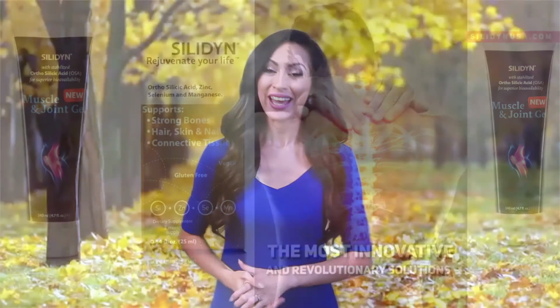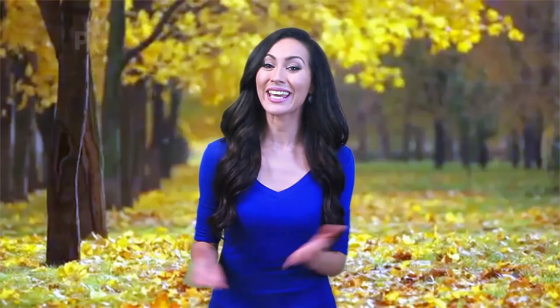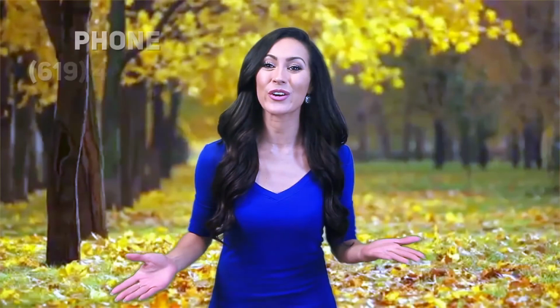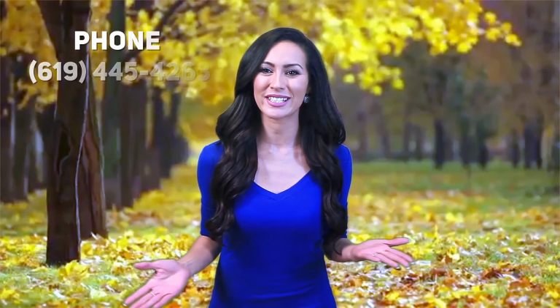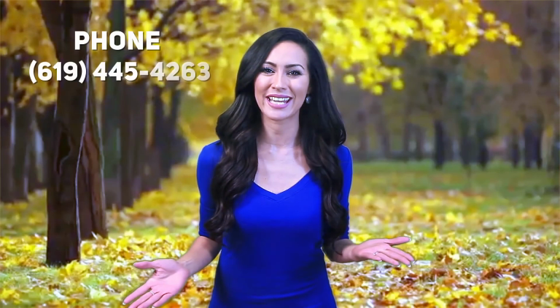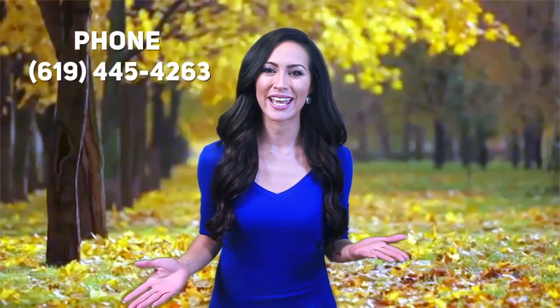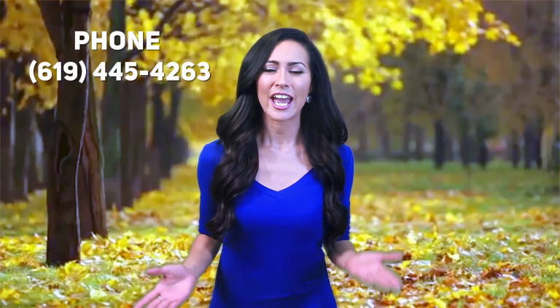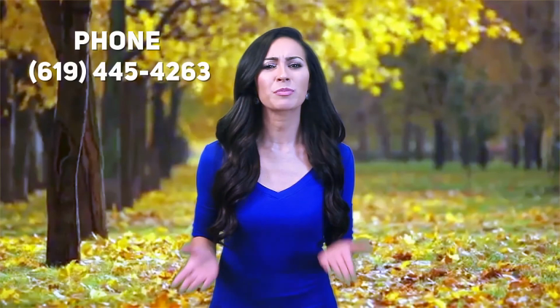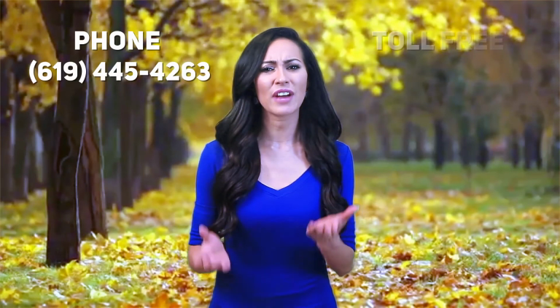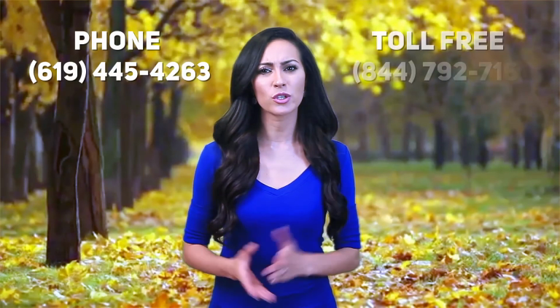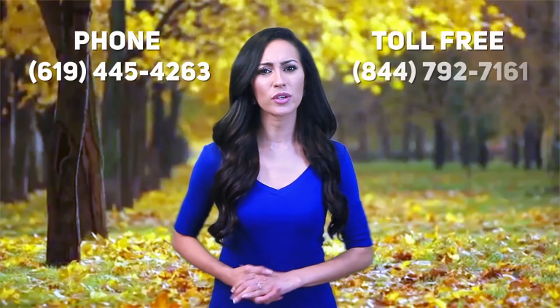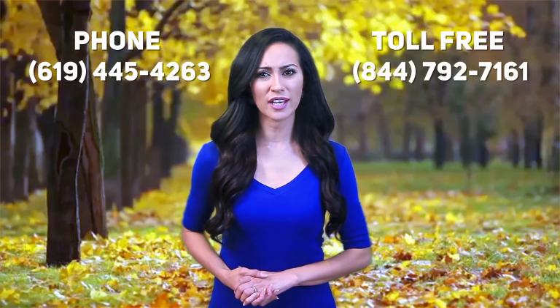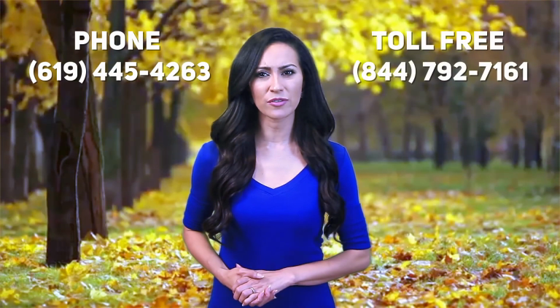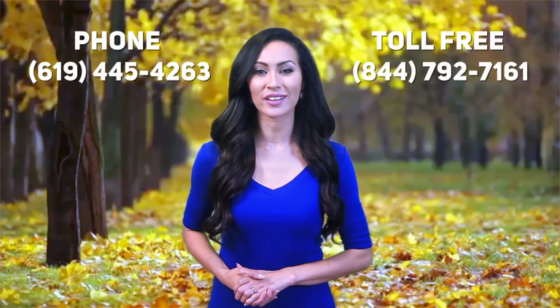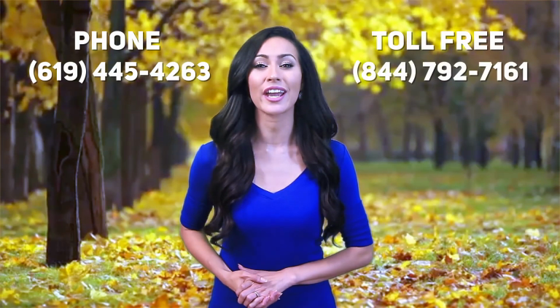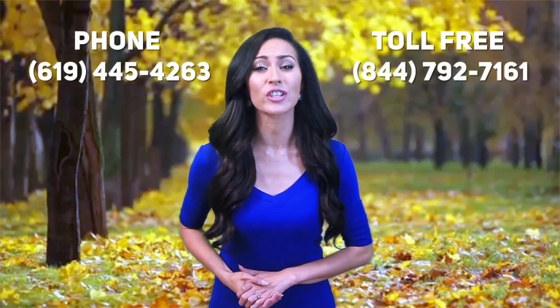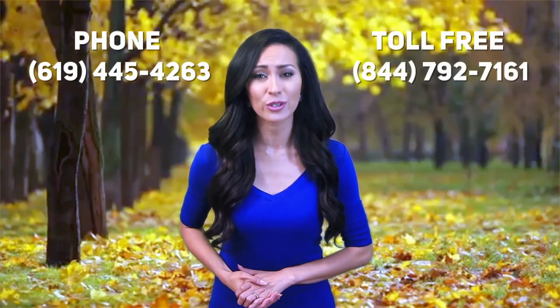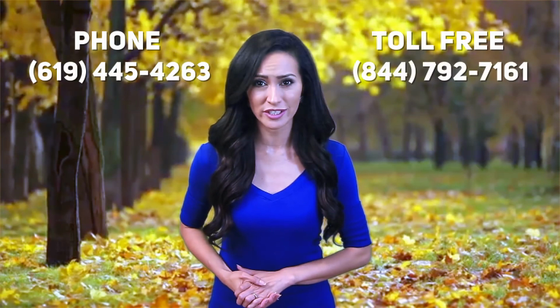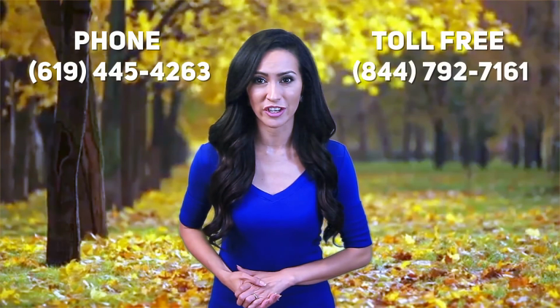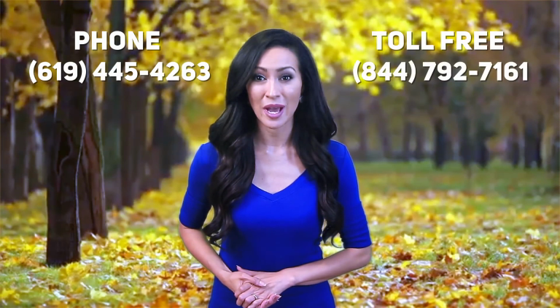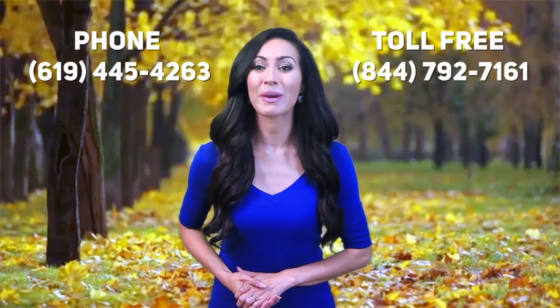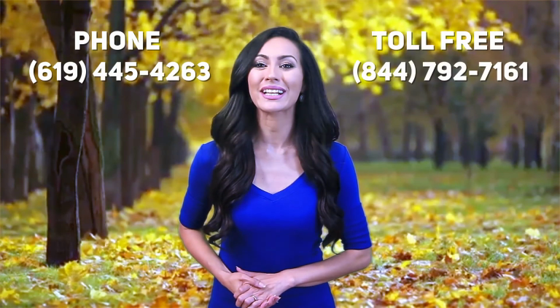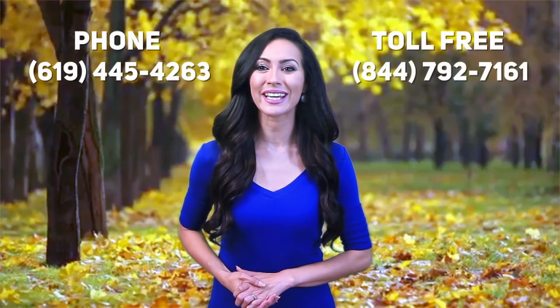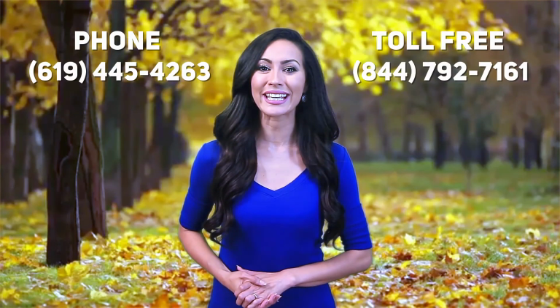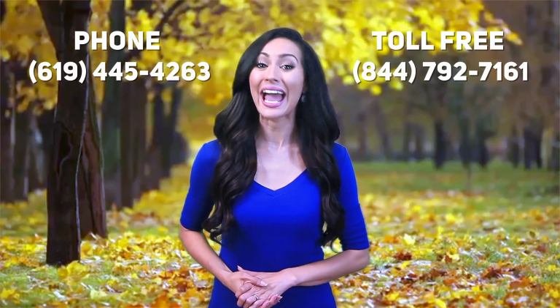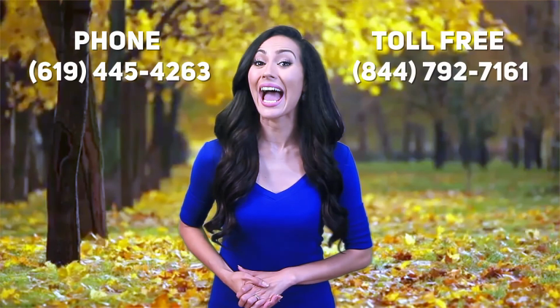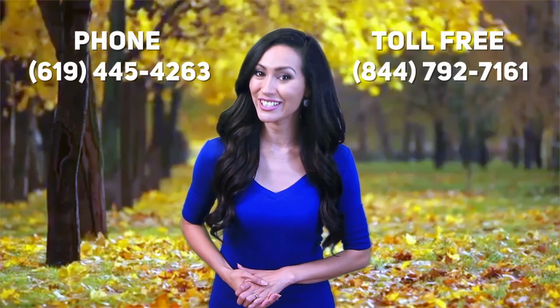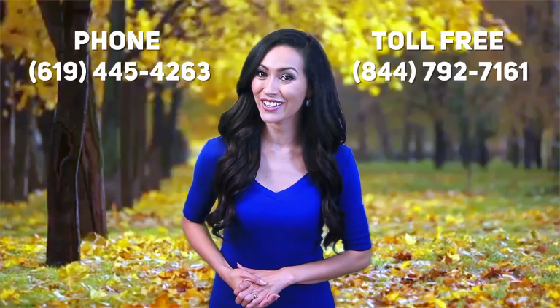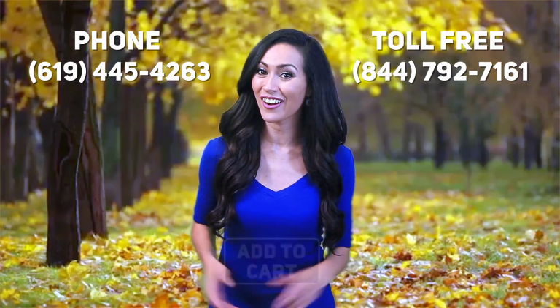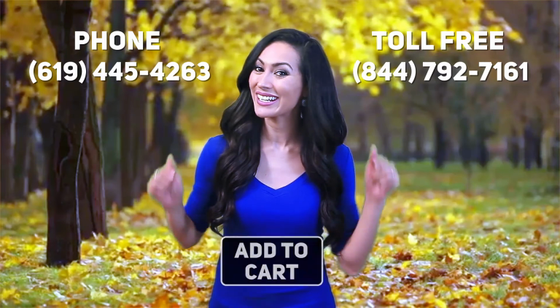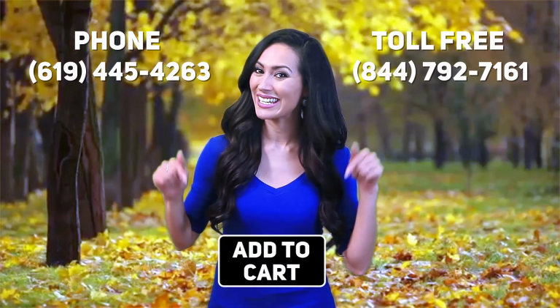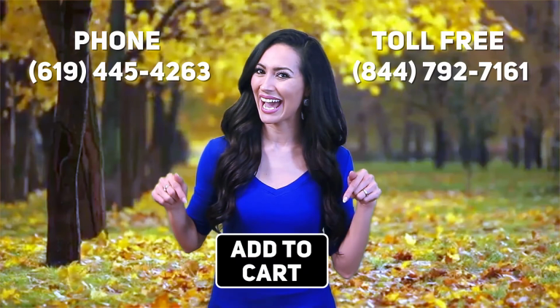Get yours today and provide yourself with the care you deserve by clicking add to cart now.